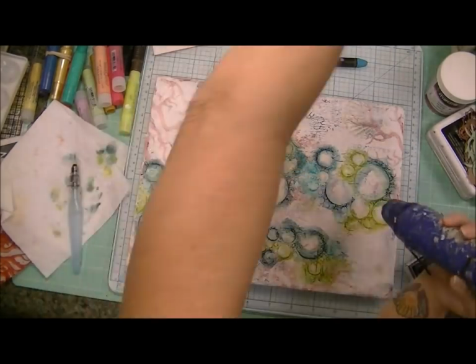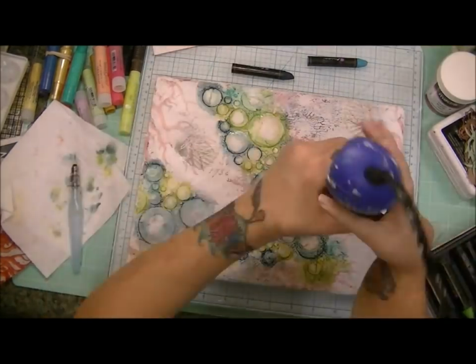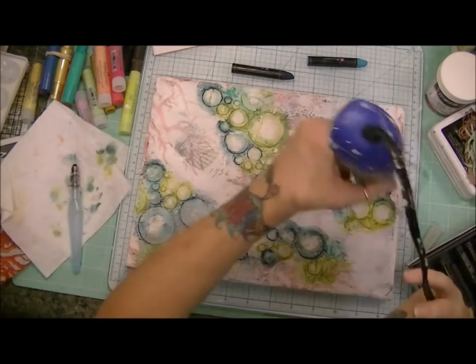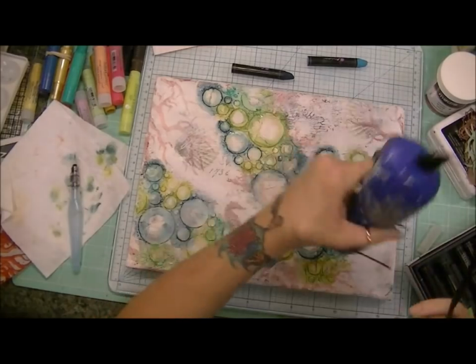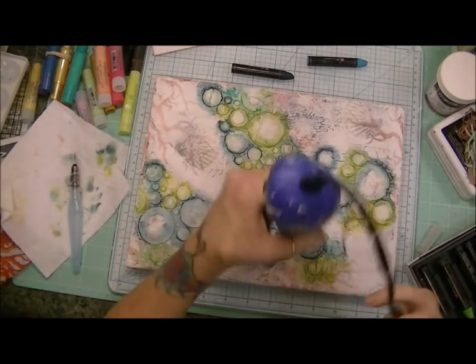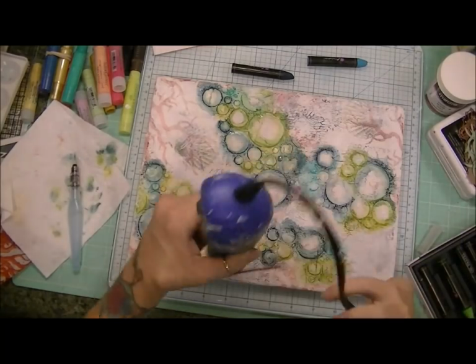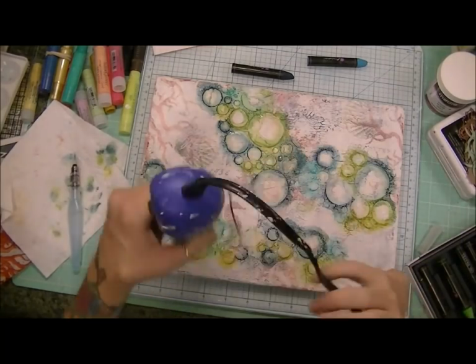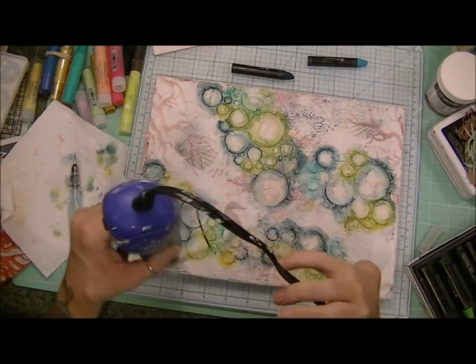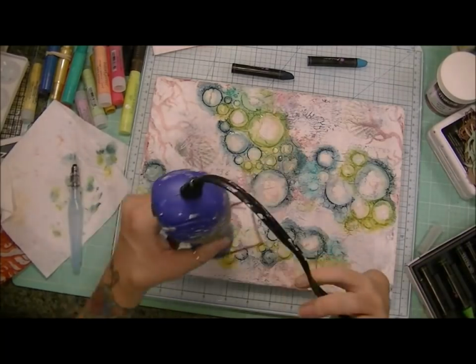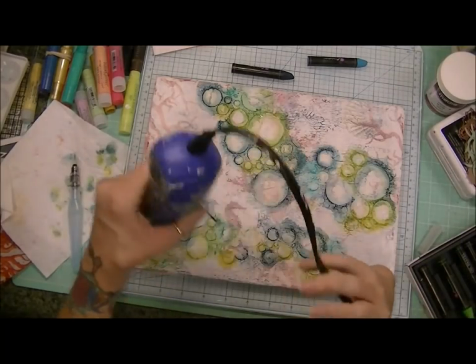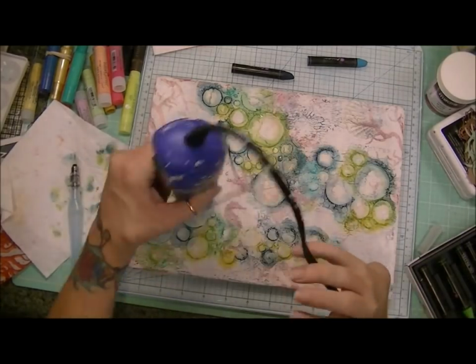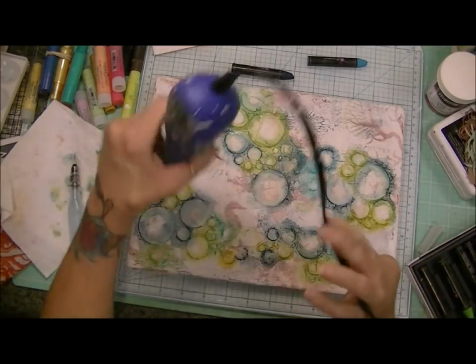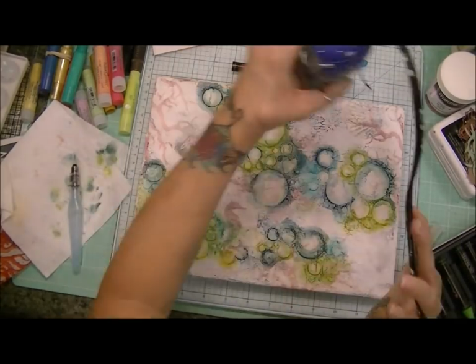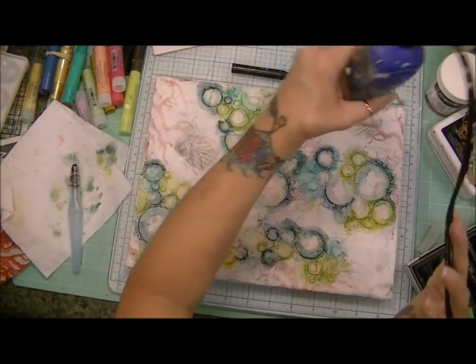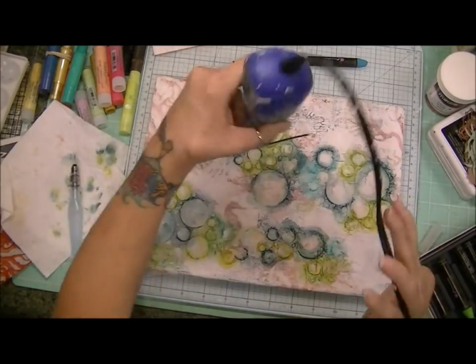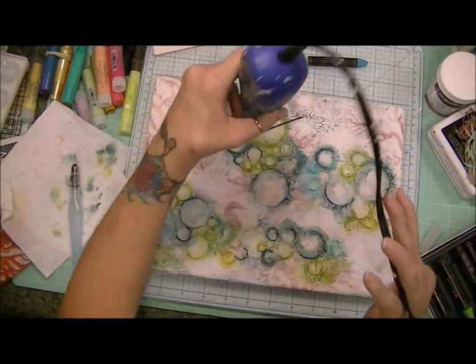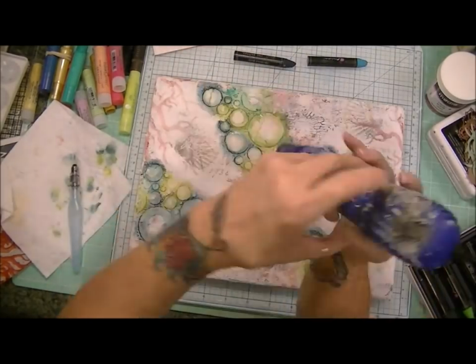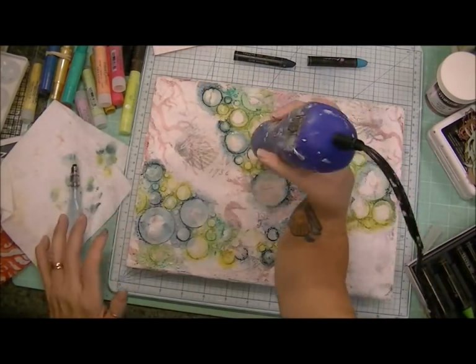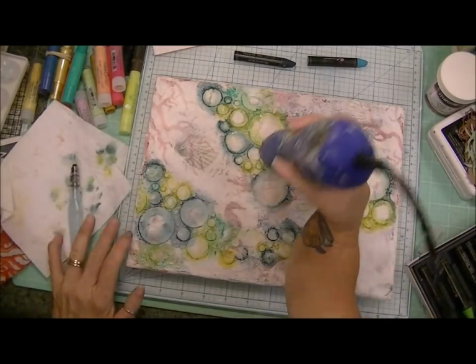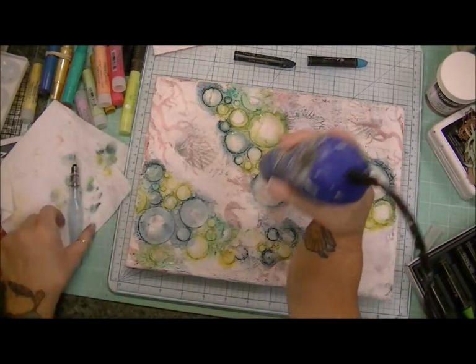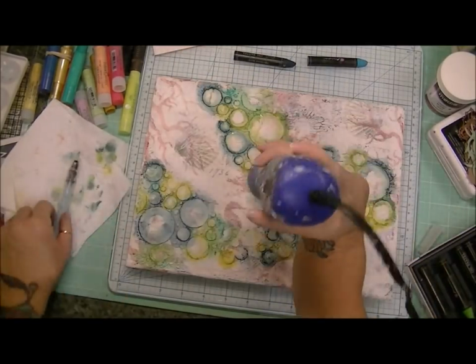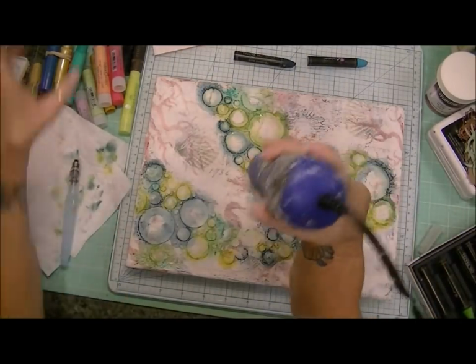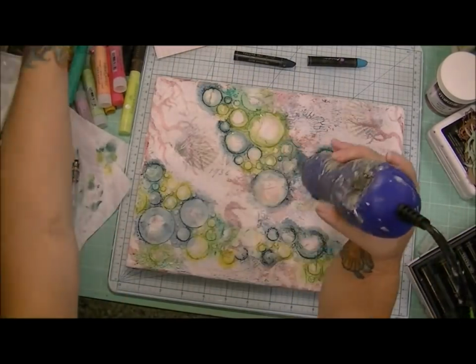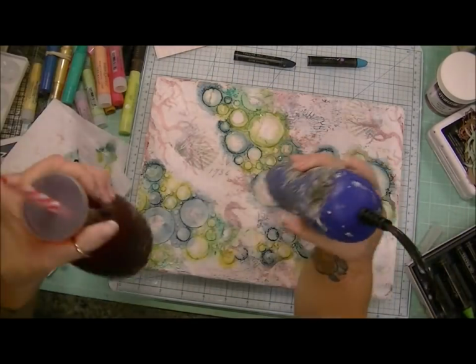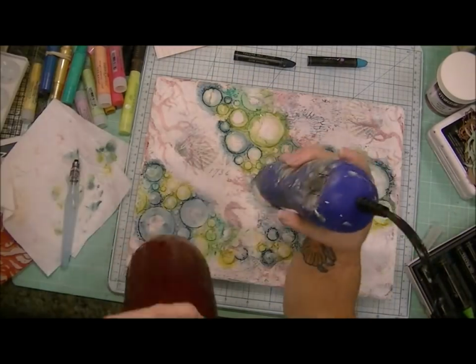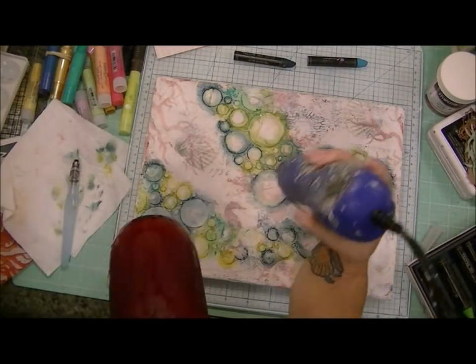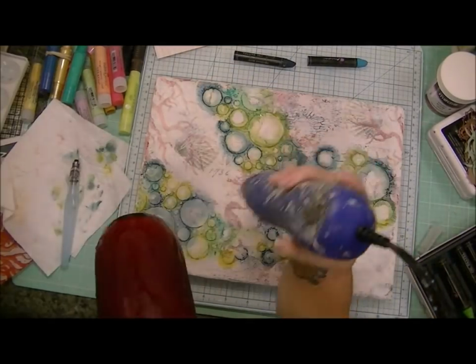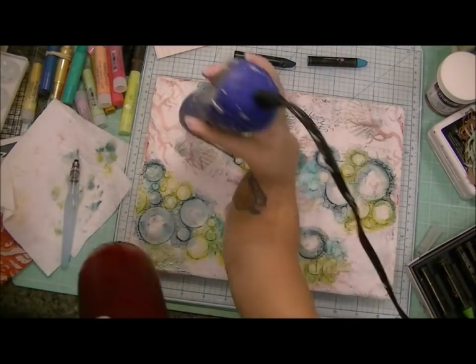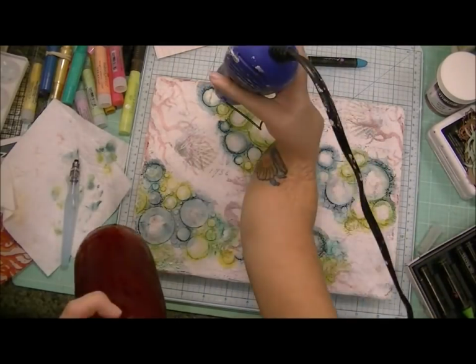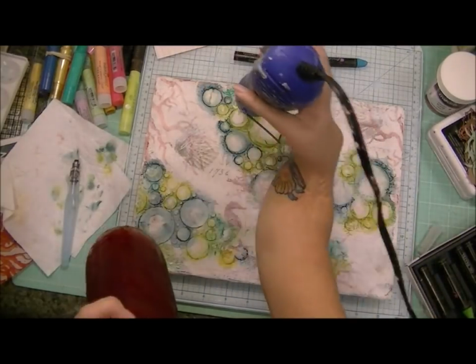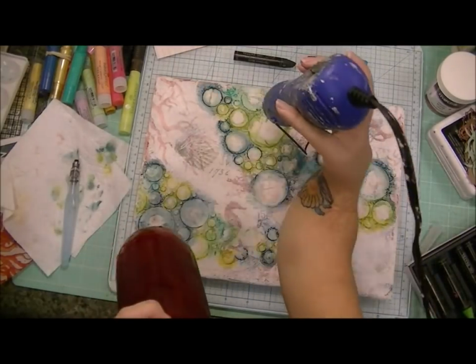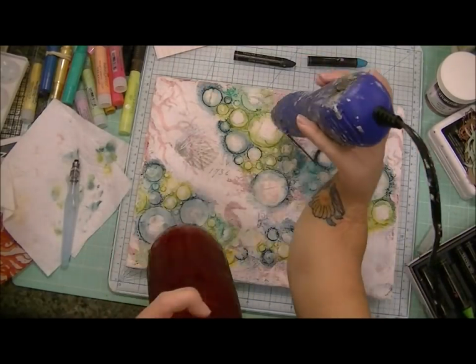And here I'm testing out where my mermaid is going to be placed.